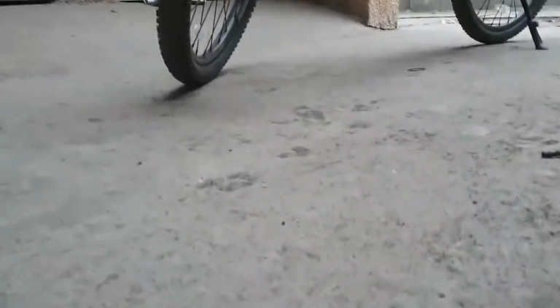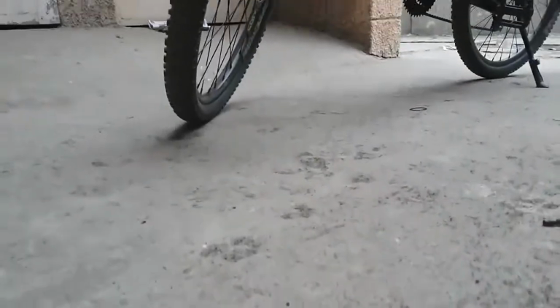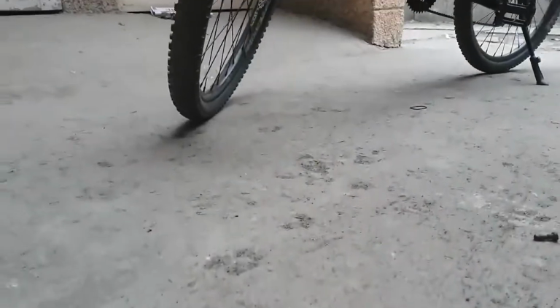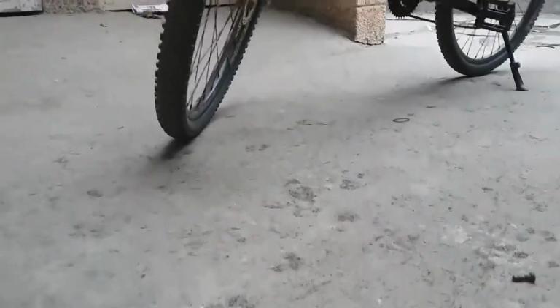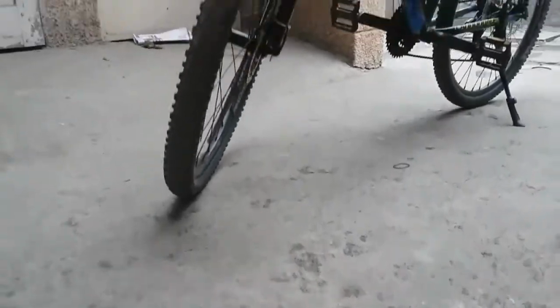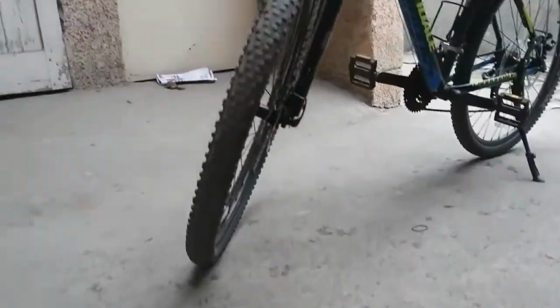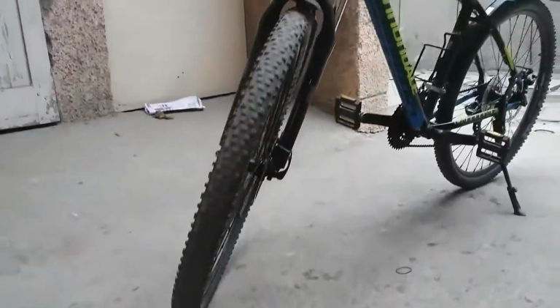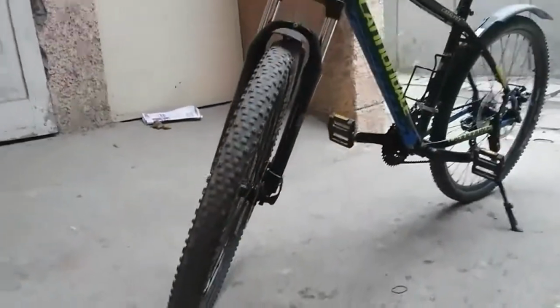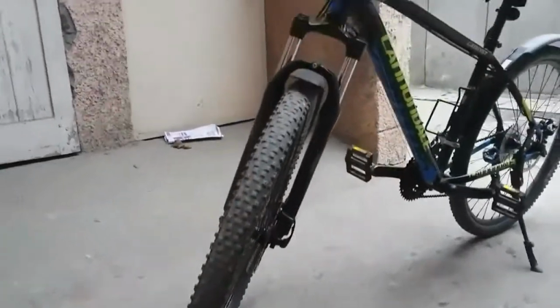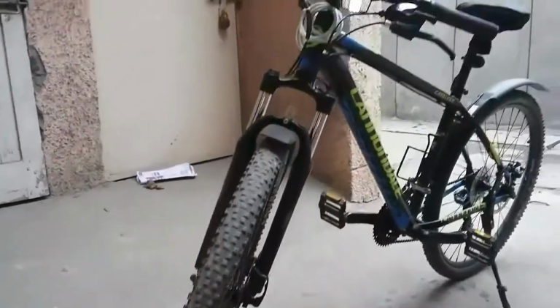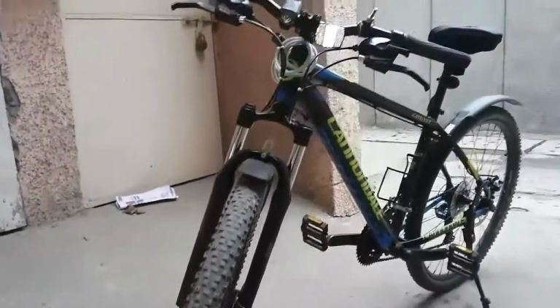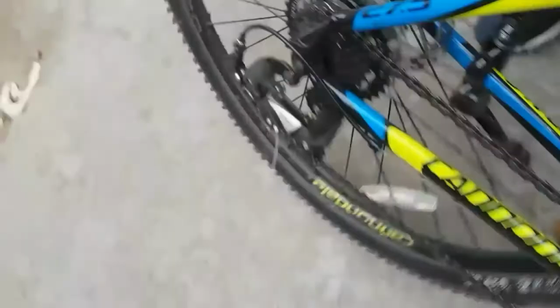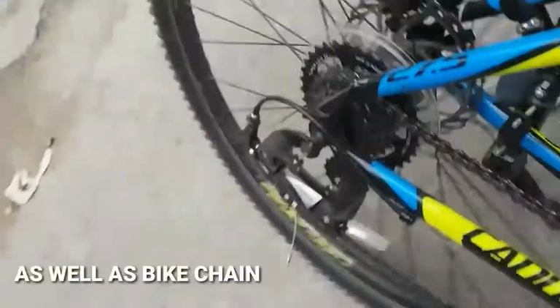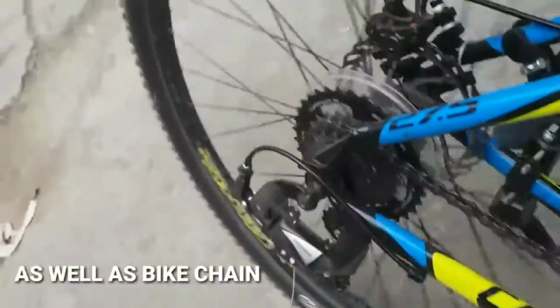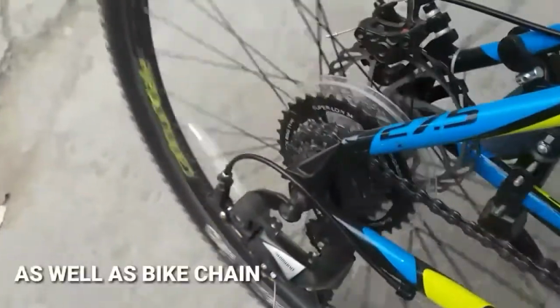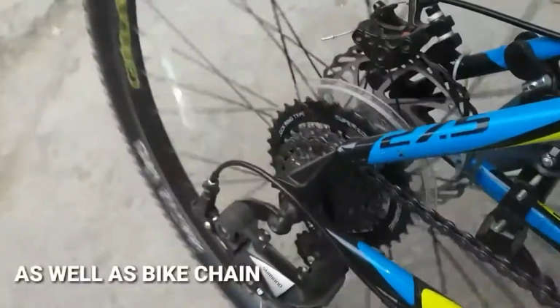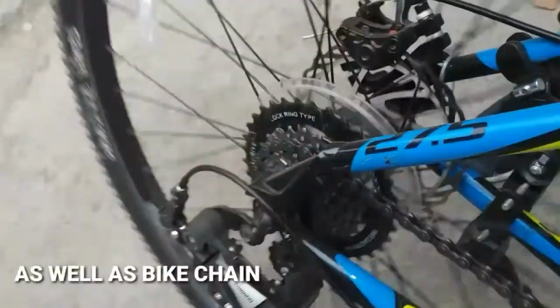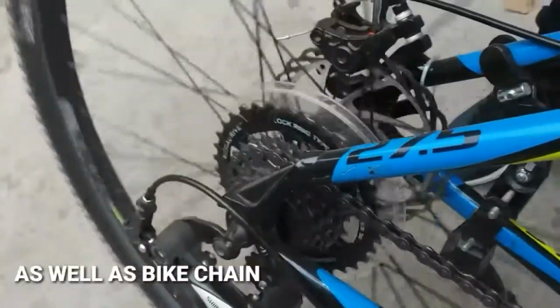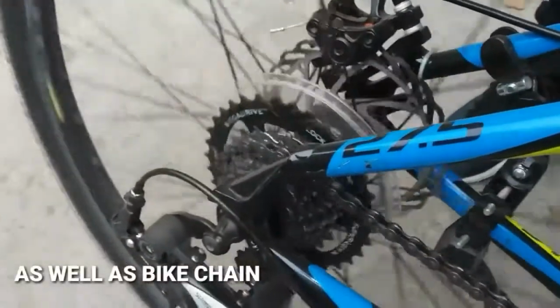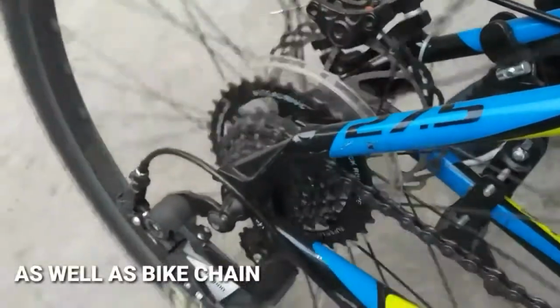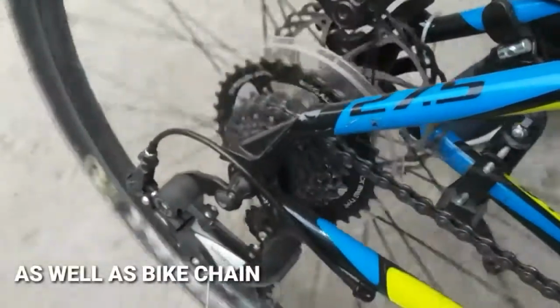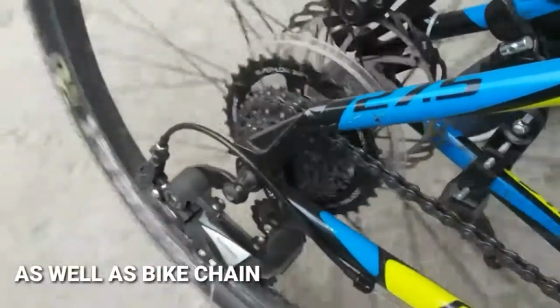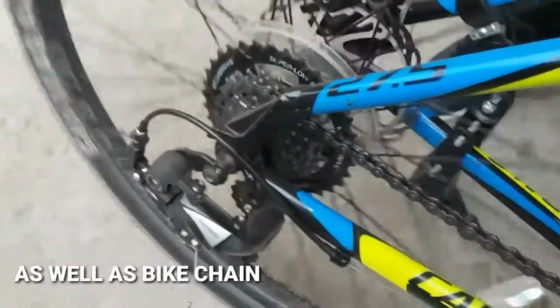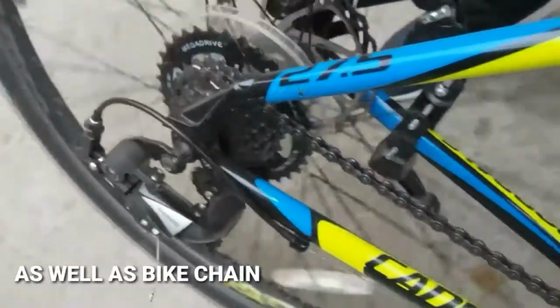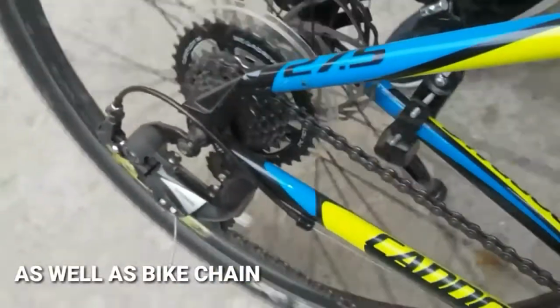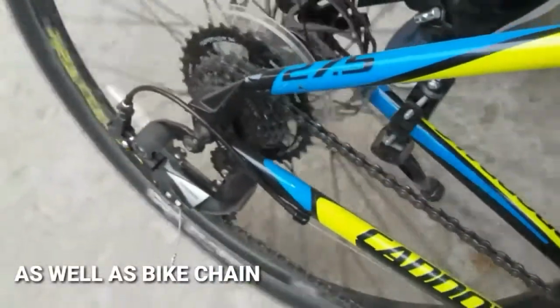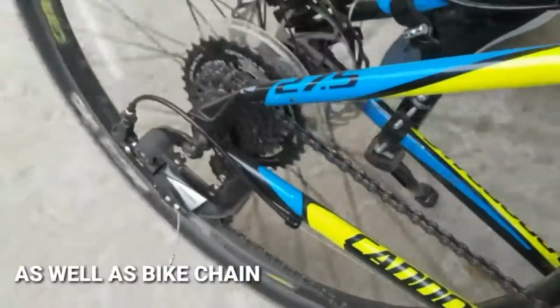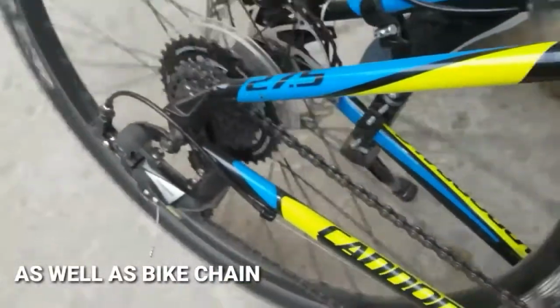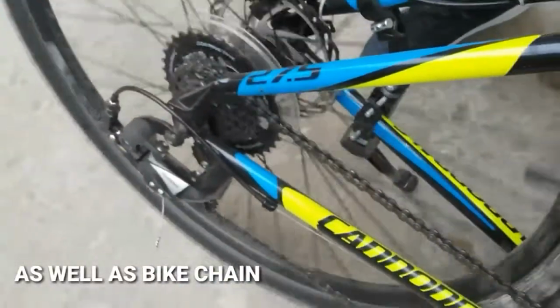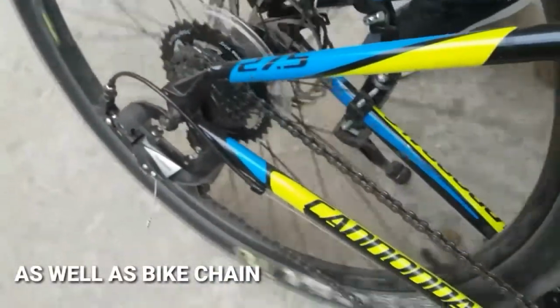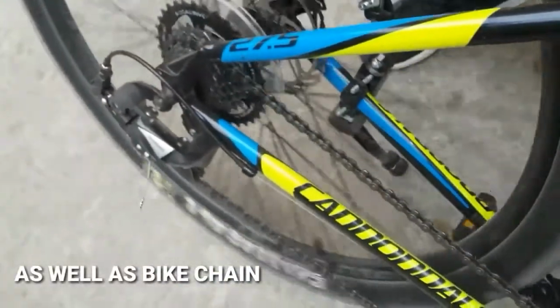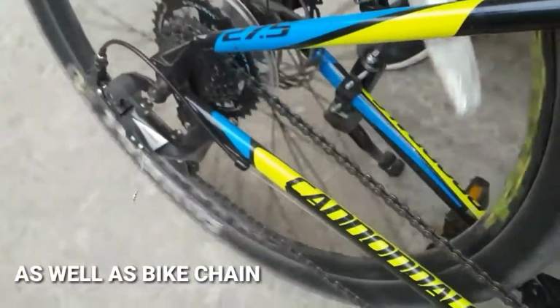Welcome back to the channel. In this video I will tell you how to easily degrease your bicycle chain and then lubricate it.